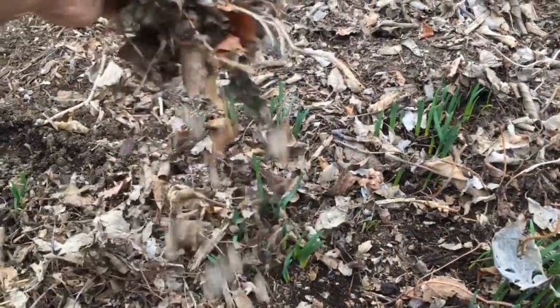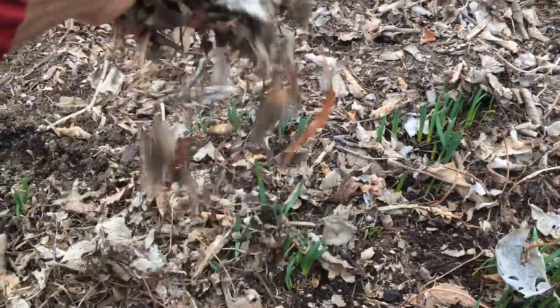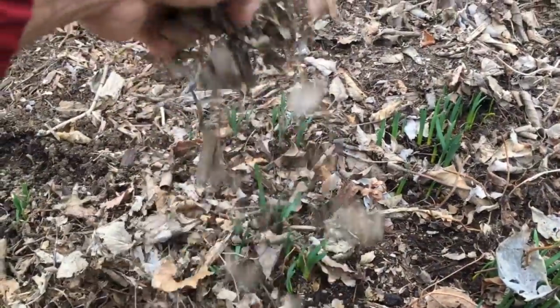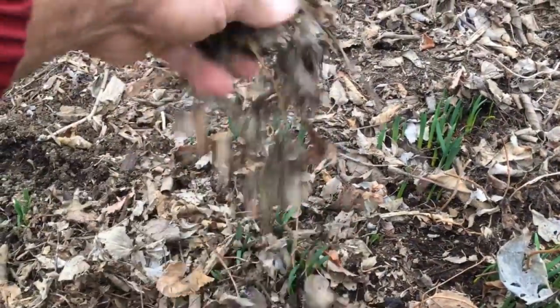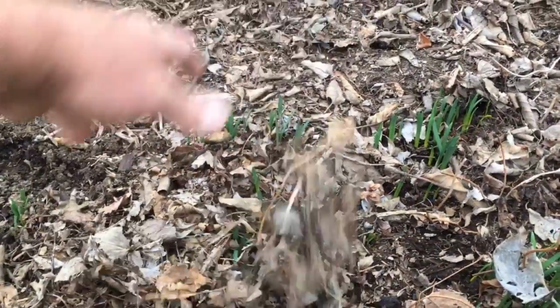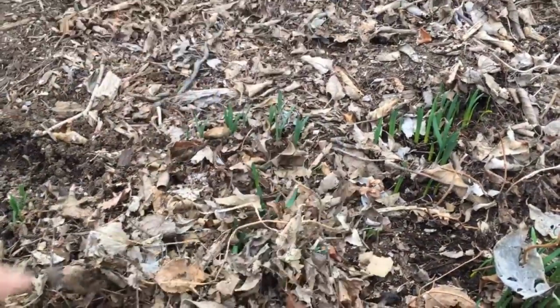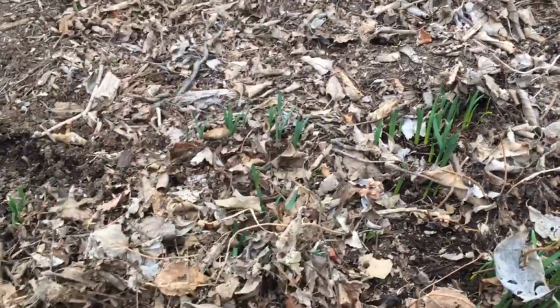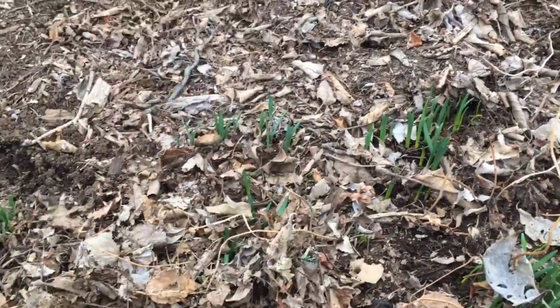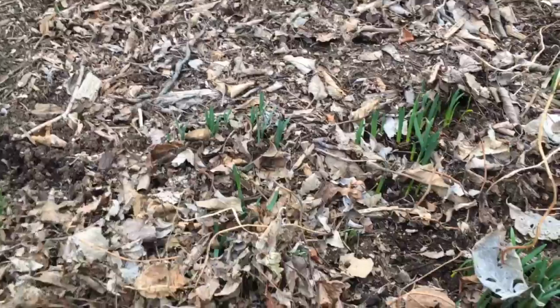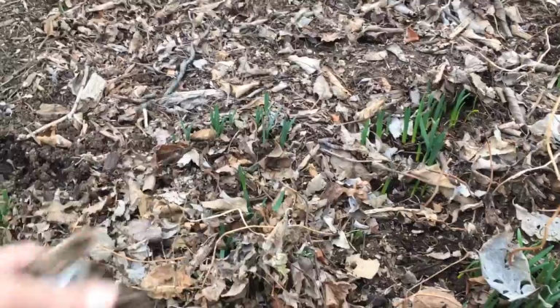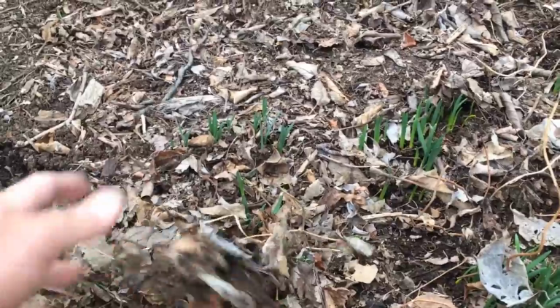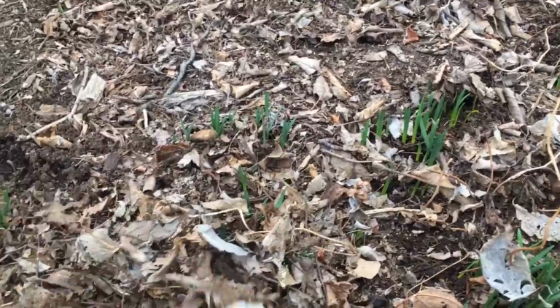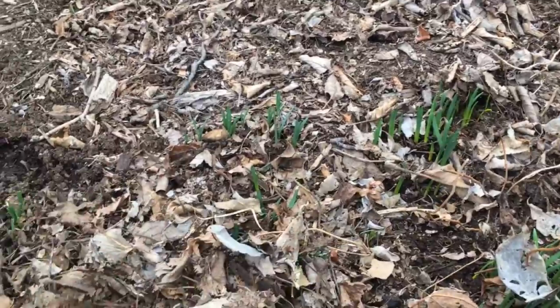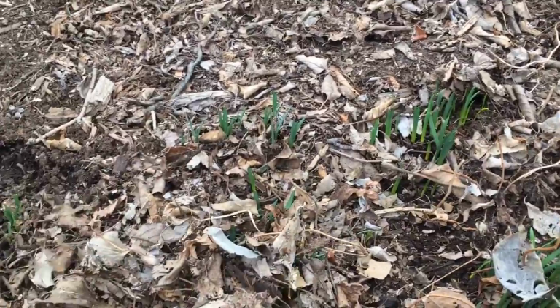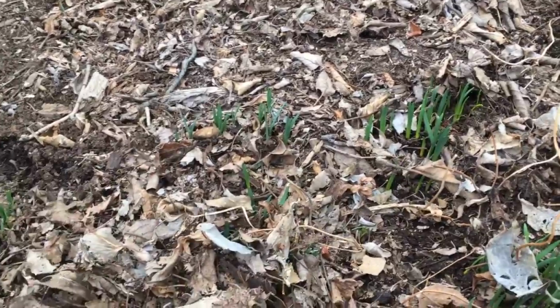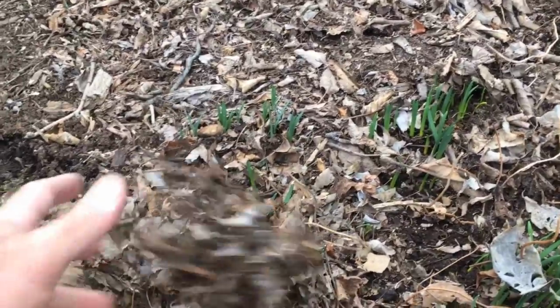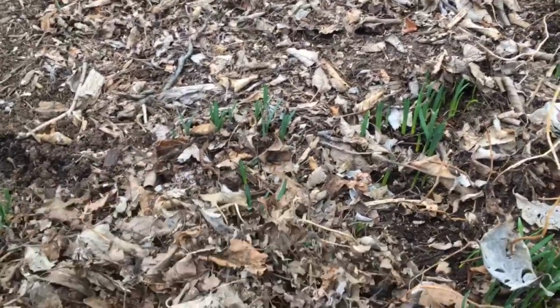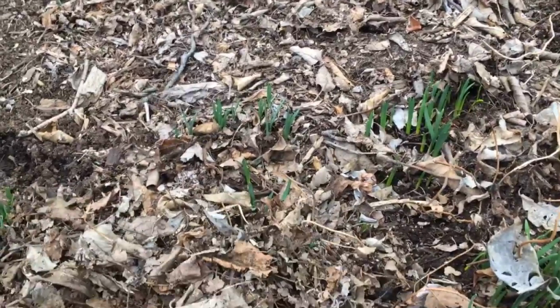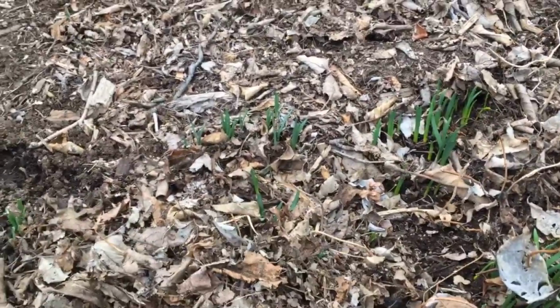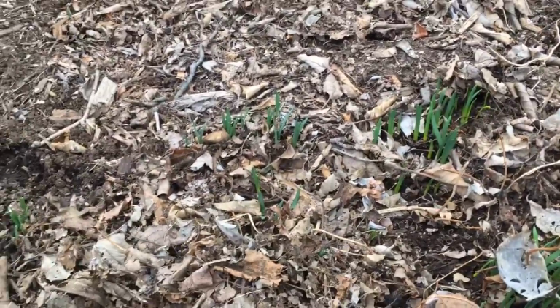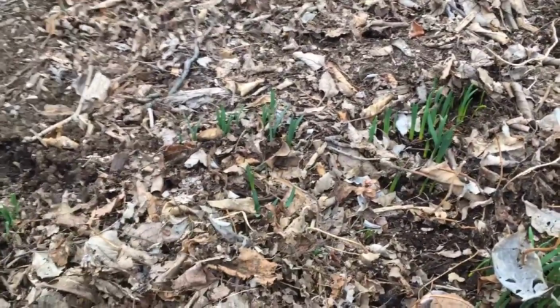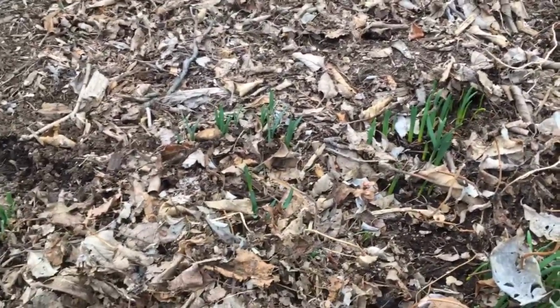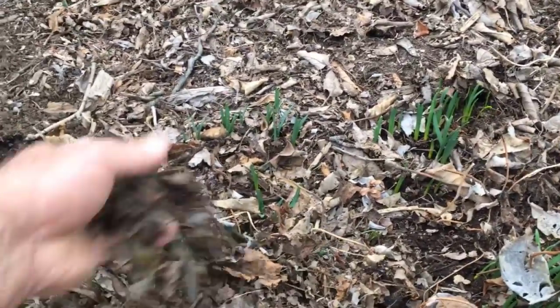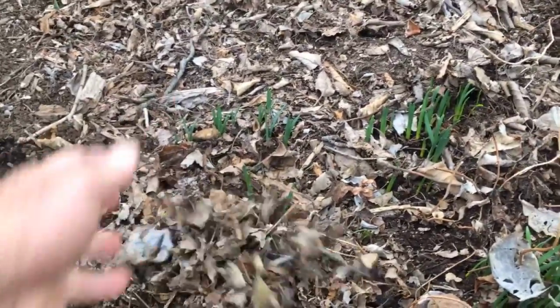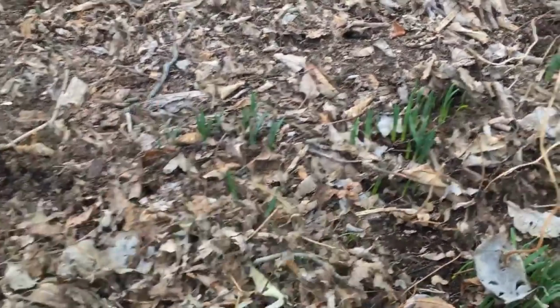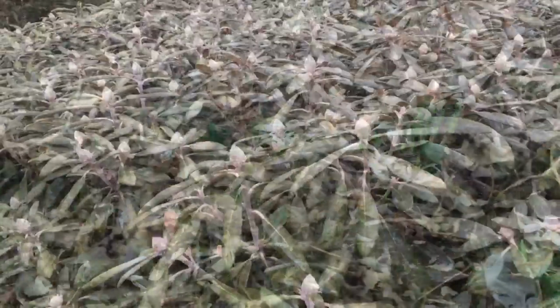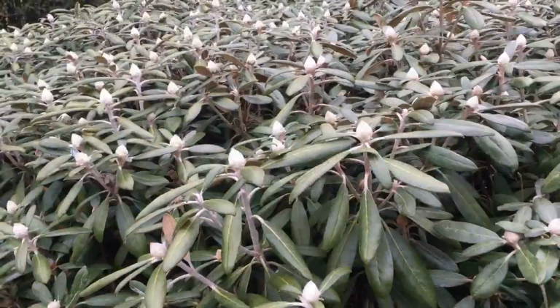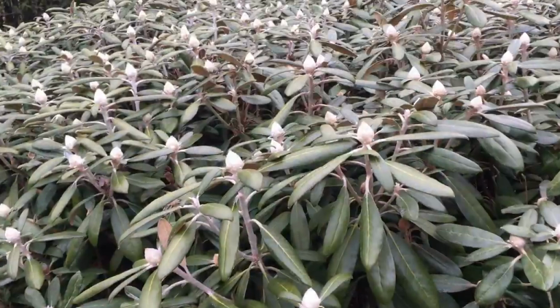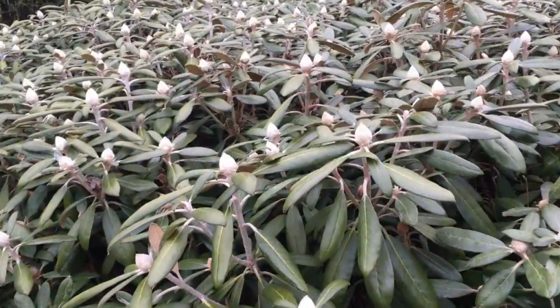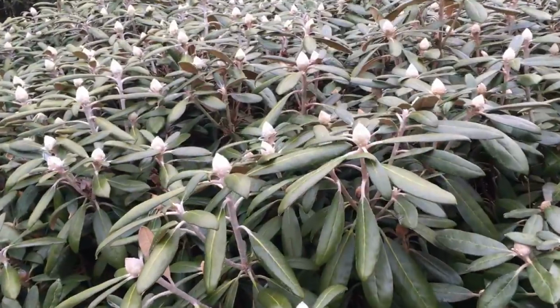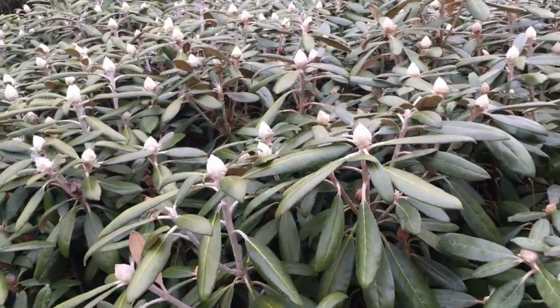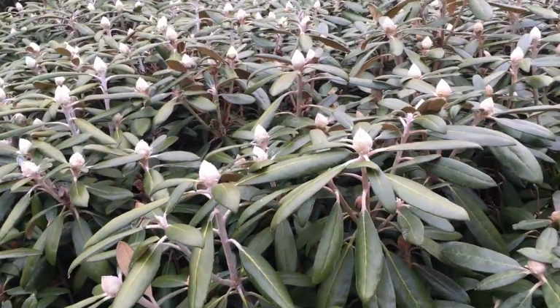If that concerns you and you don't even want any brown tips, all you can do is scatter some leaves over top of them, or maybe a light layer of mulch to protect the tips.